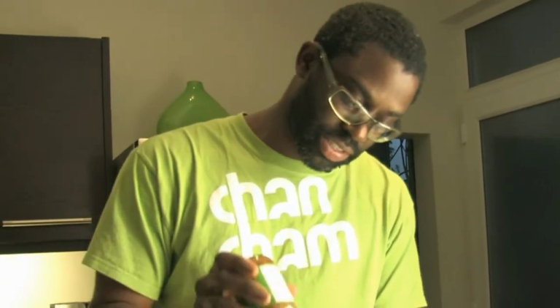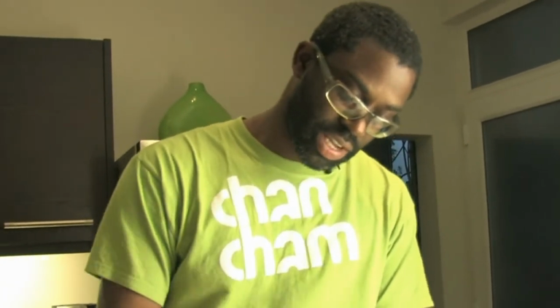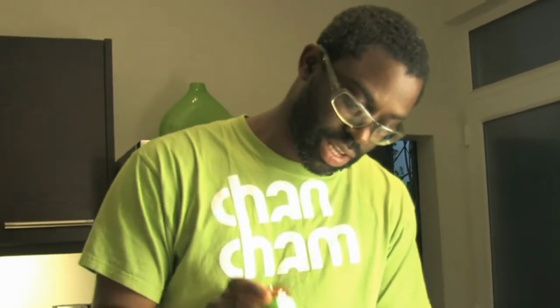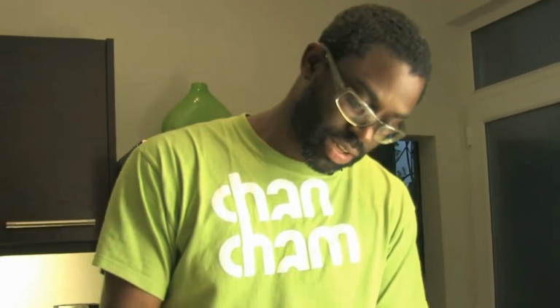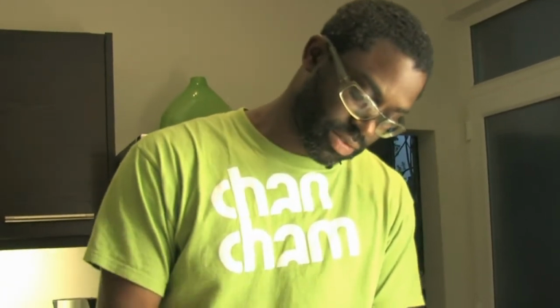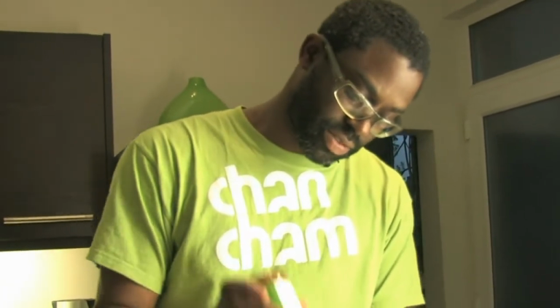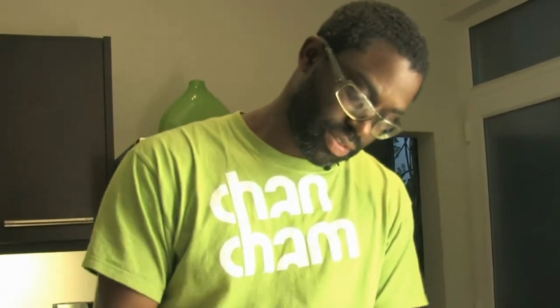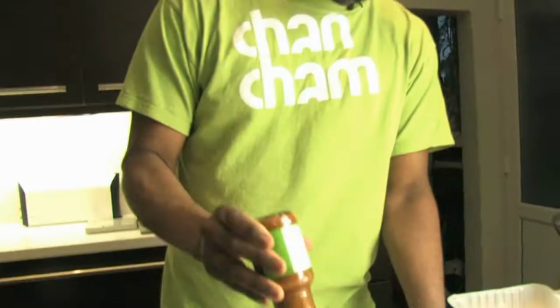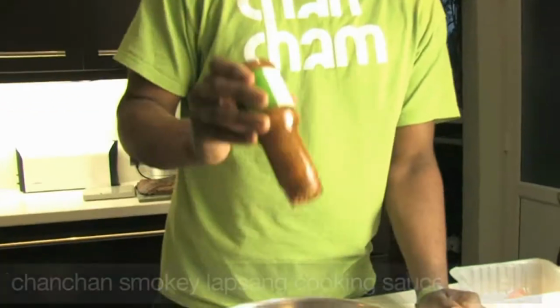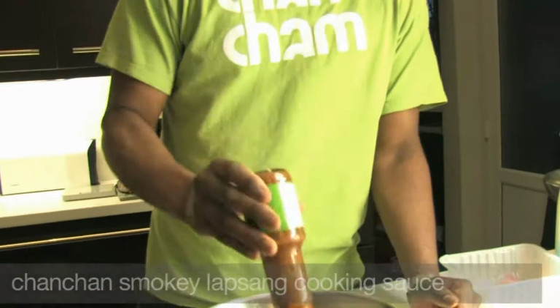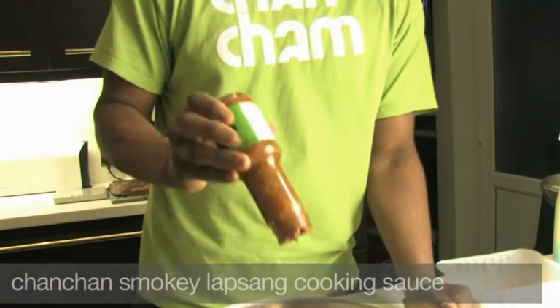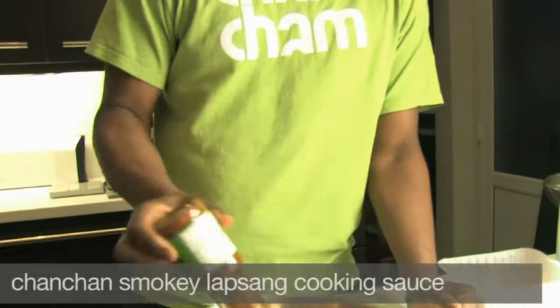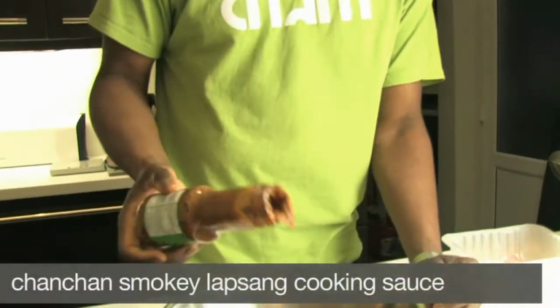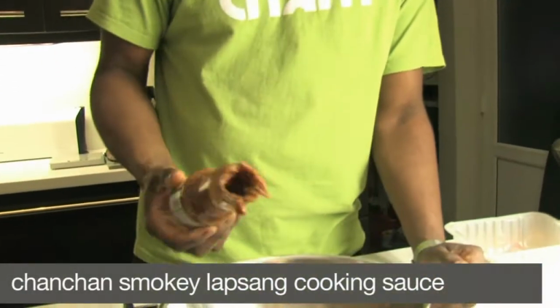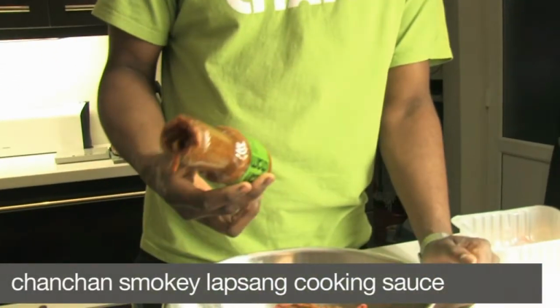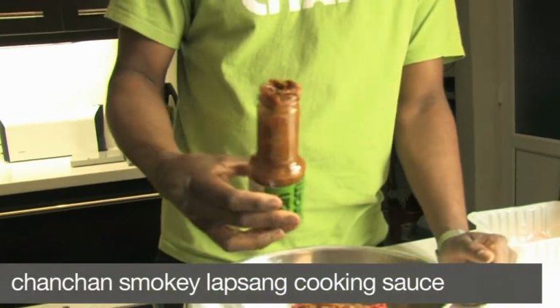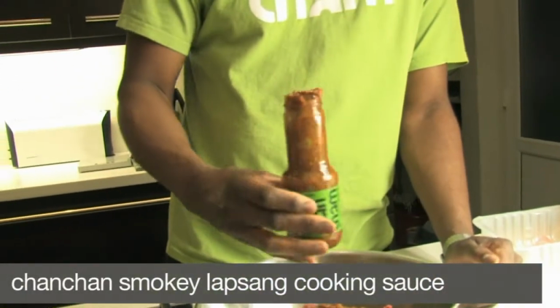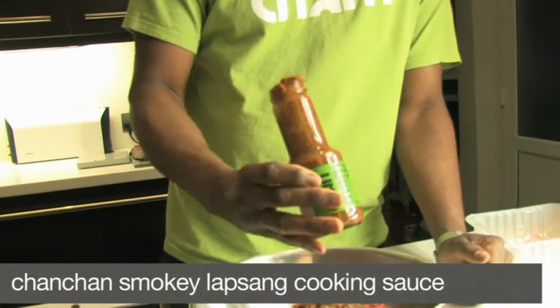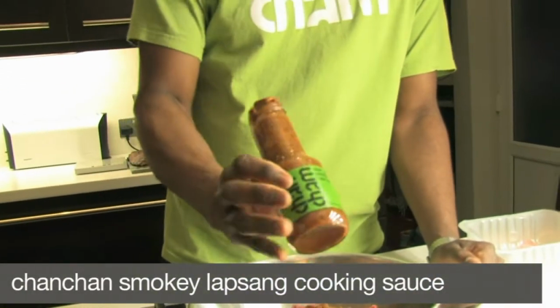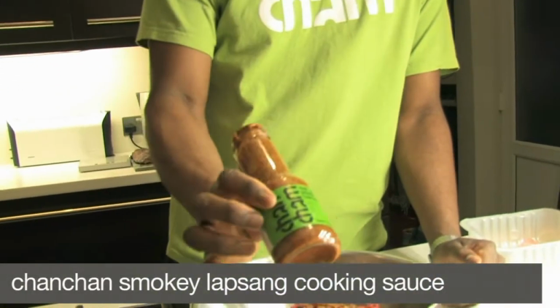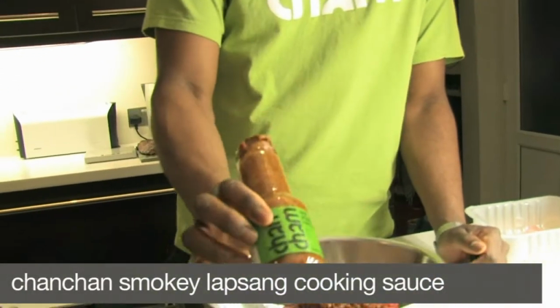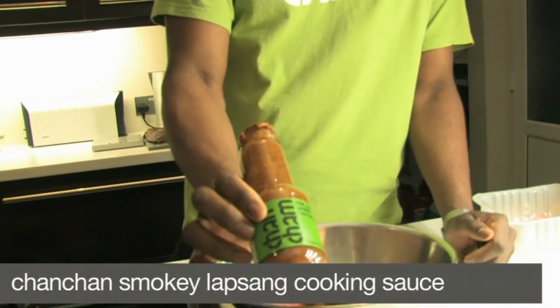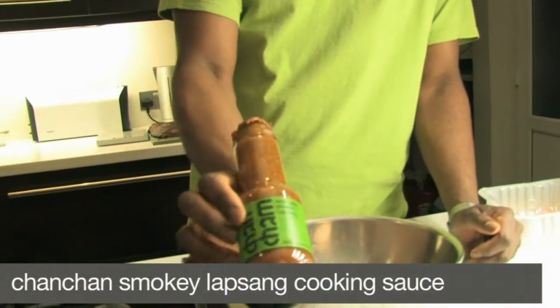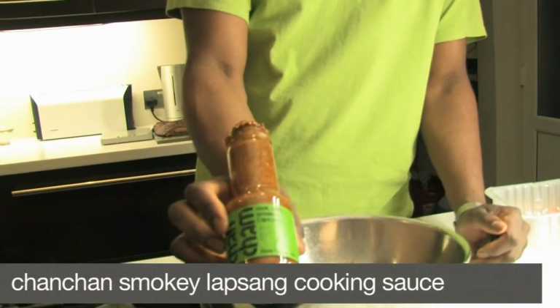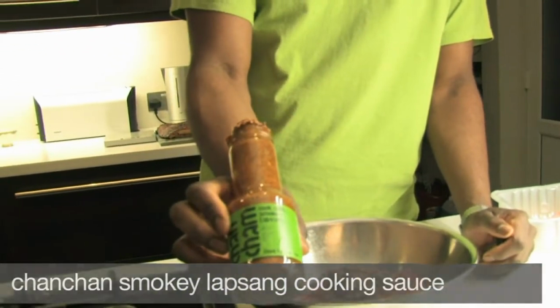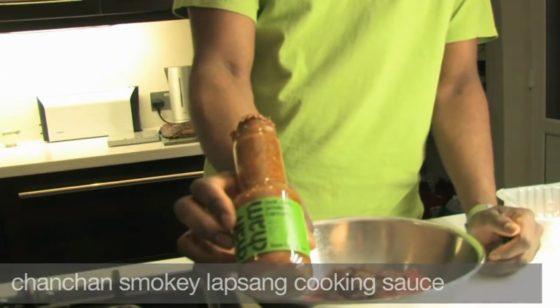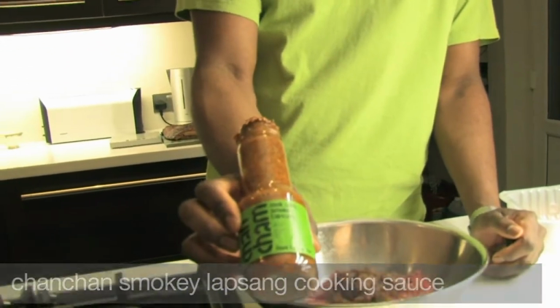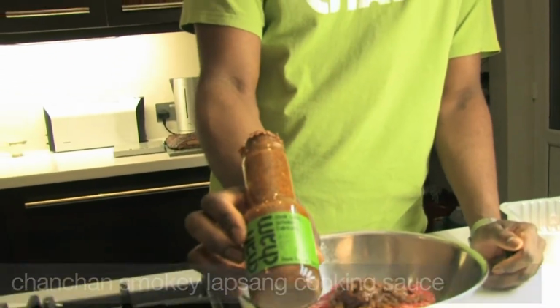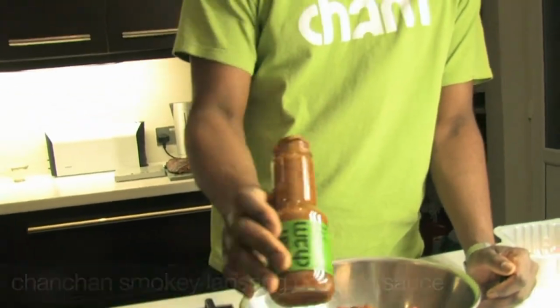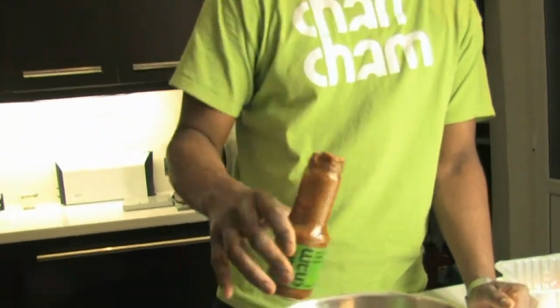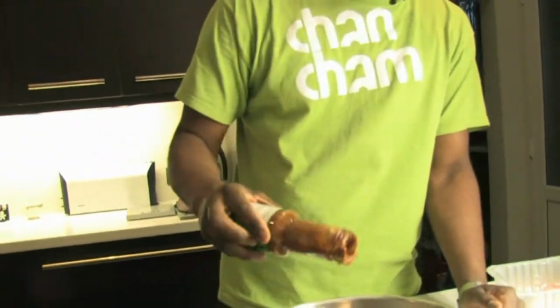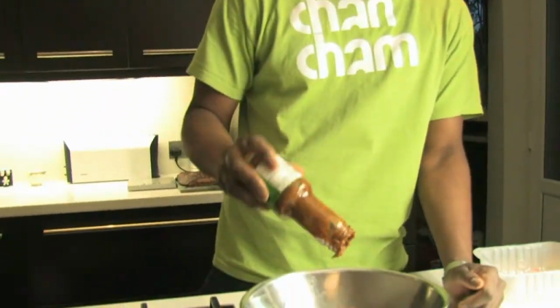Check it out — we've got the smoky Lapsang. Let's have a little look on the bottle. Oh yeah, nice. Happy days.